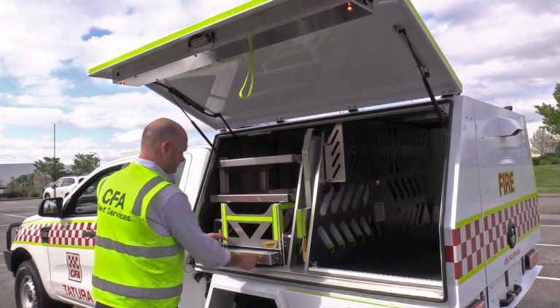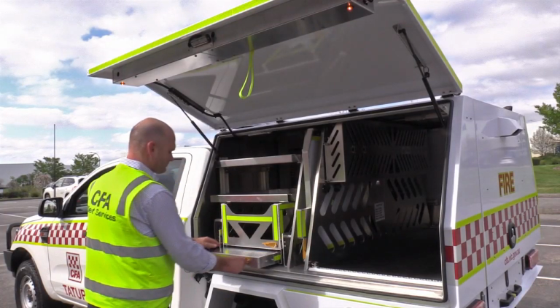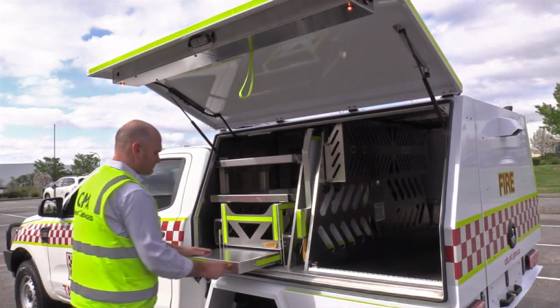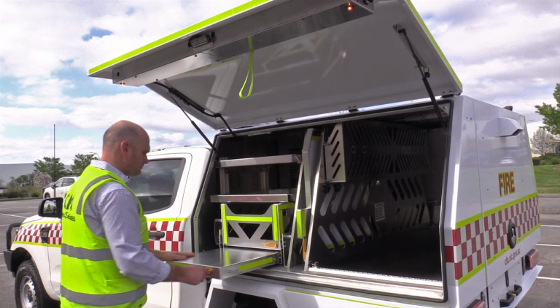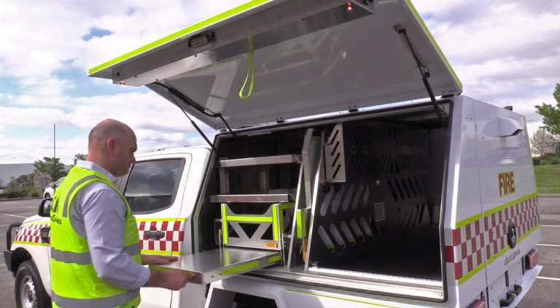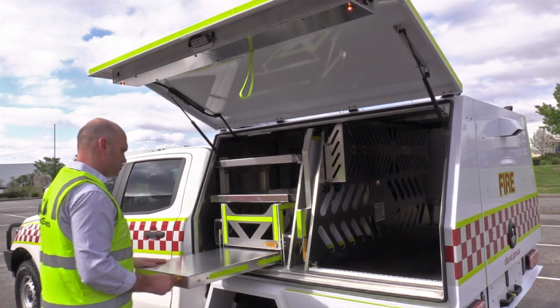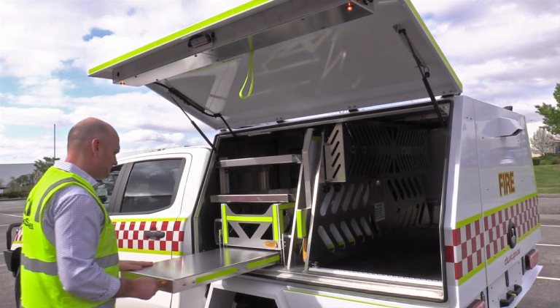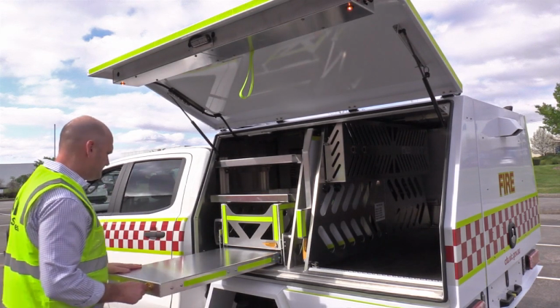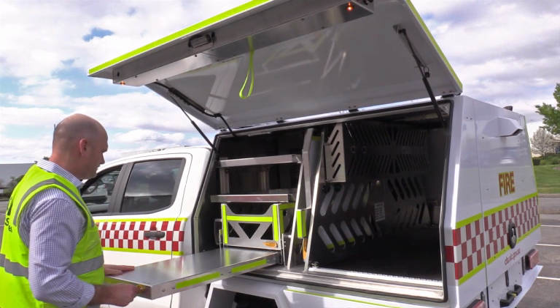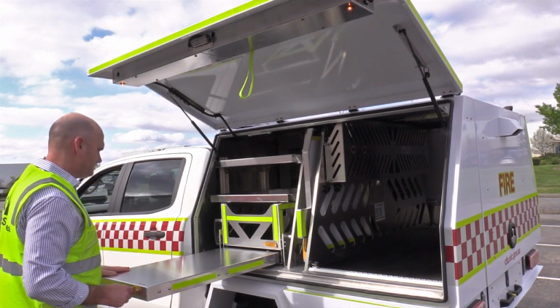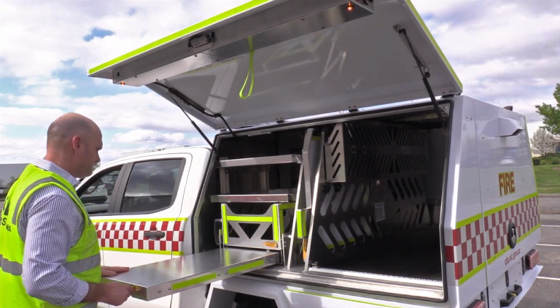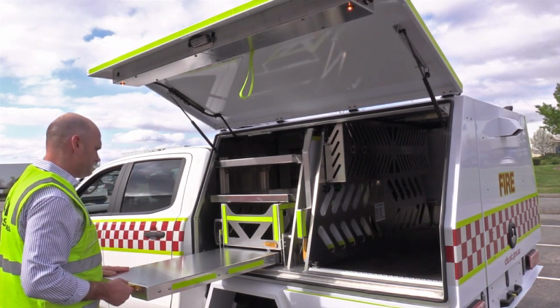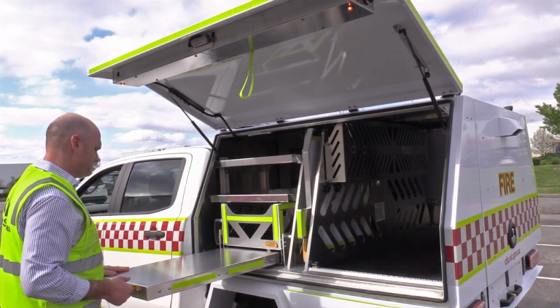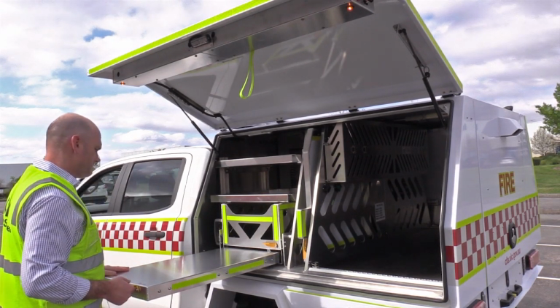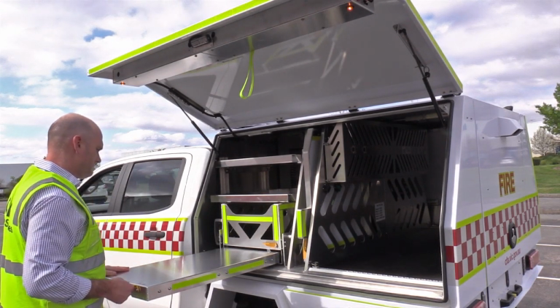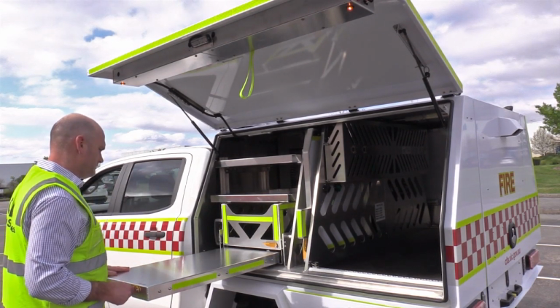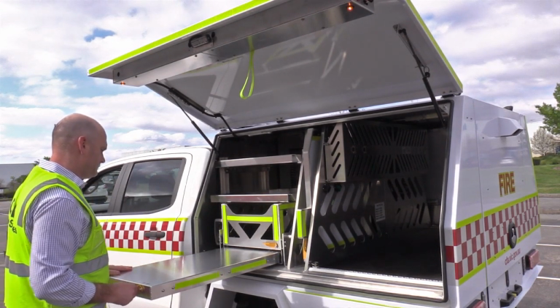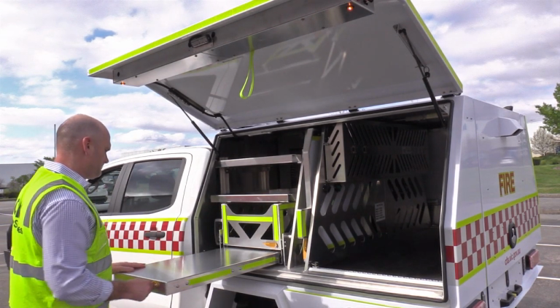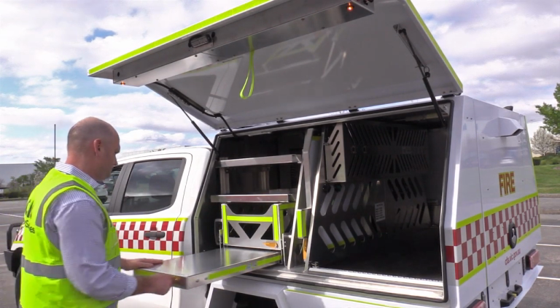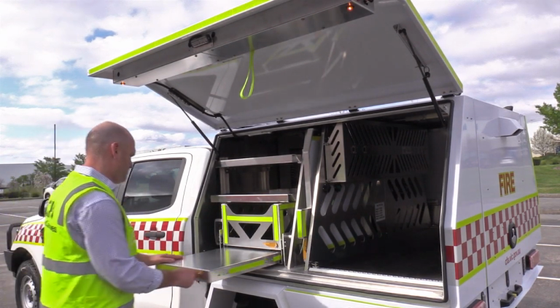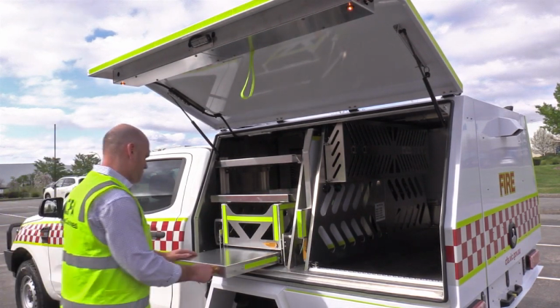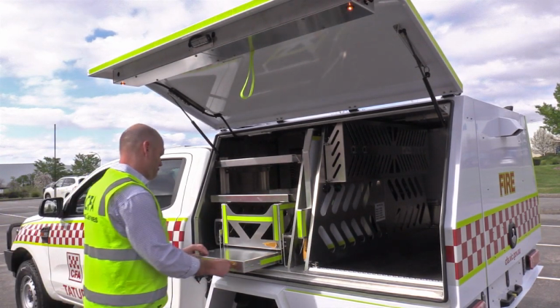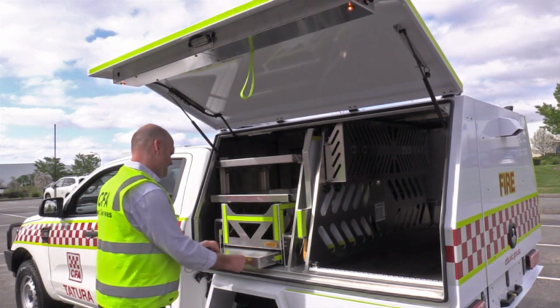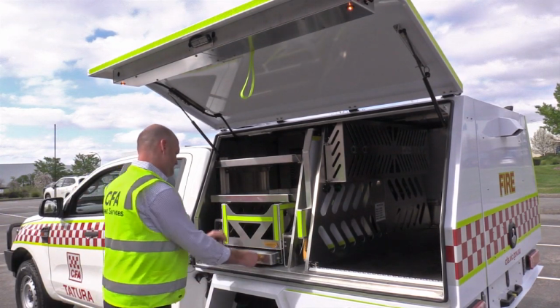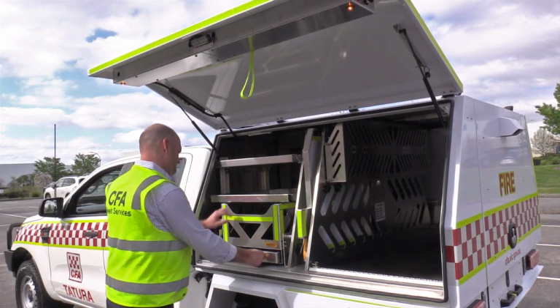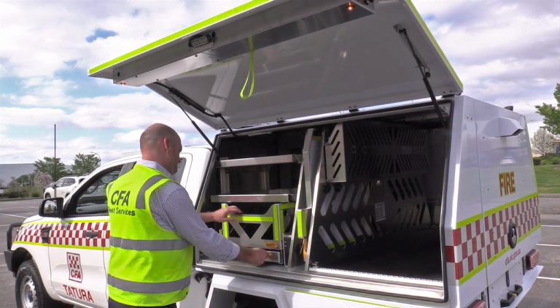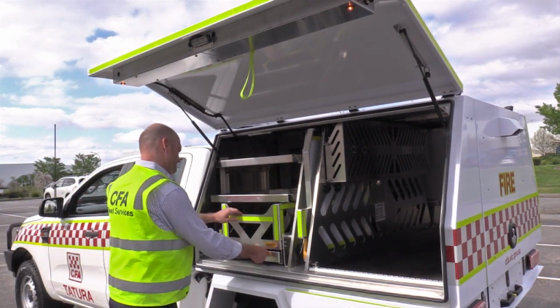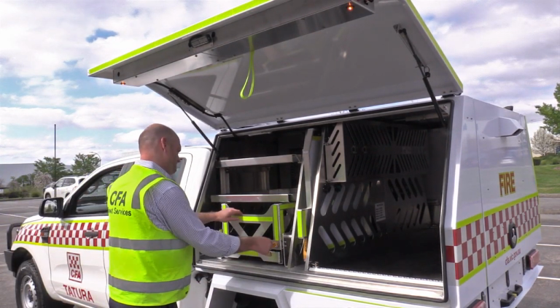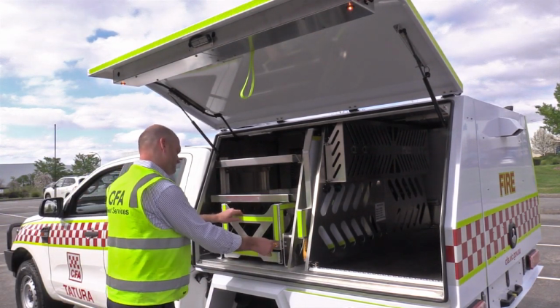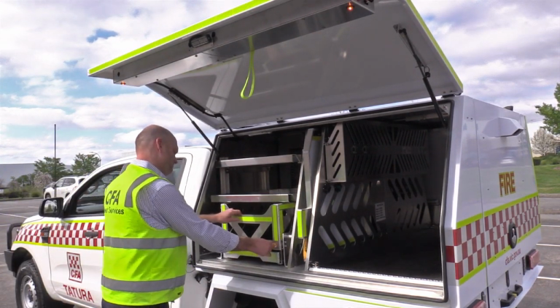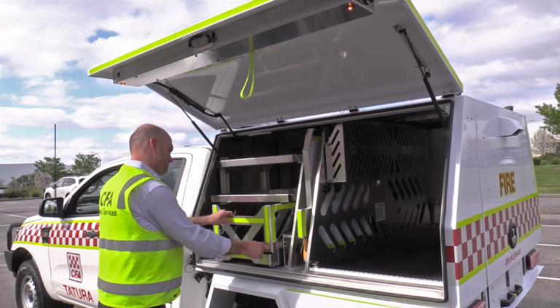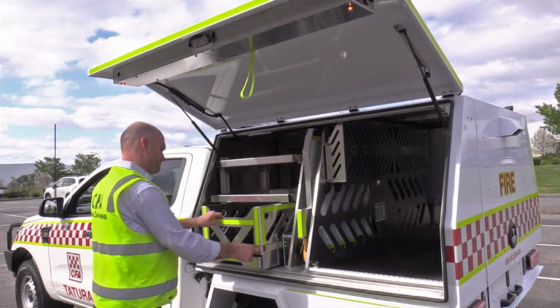The near side locker incorporates adjustable shelving, white boards, pull out work benches and storage space.